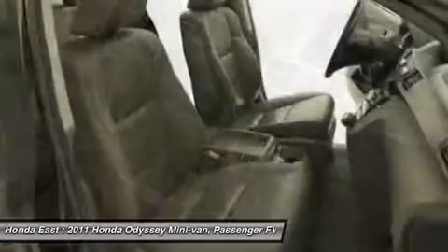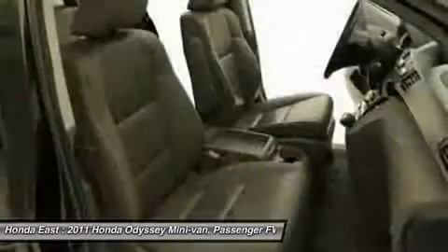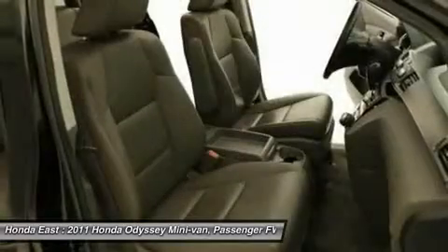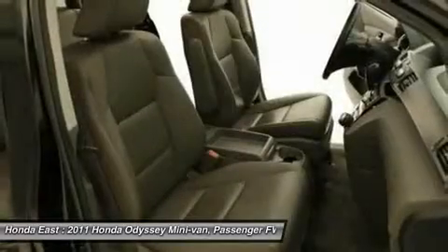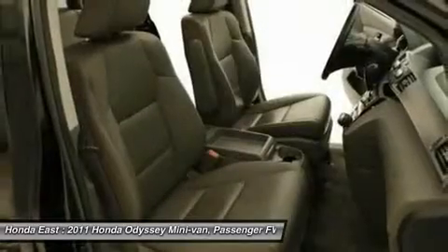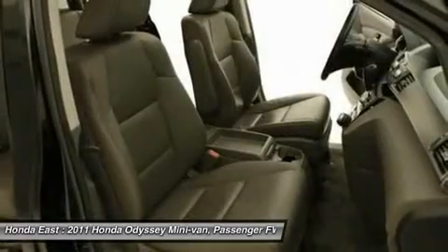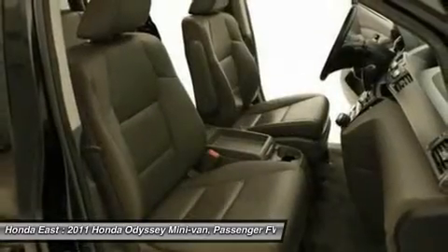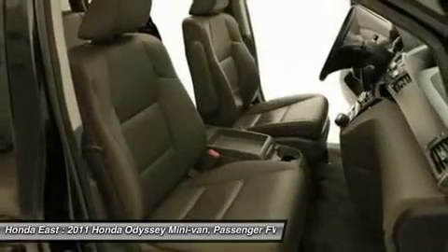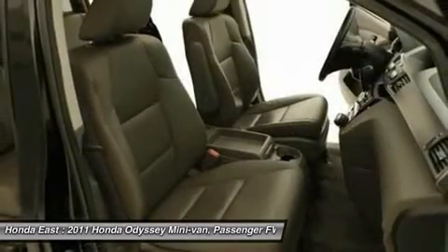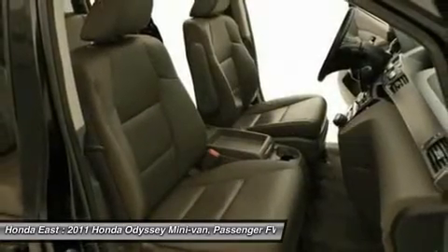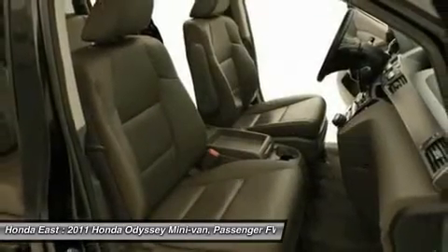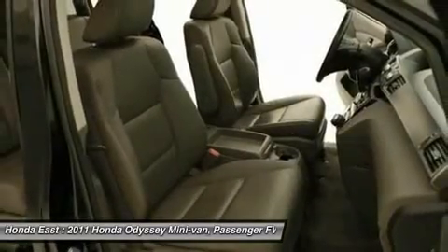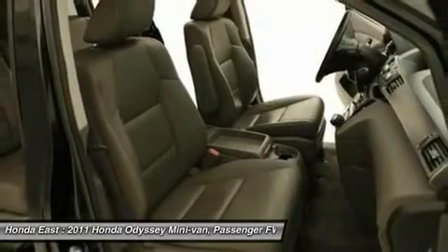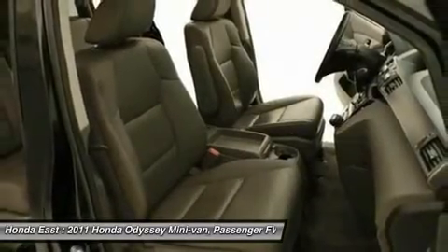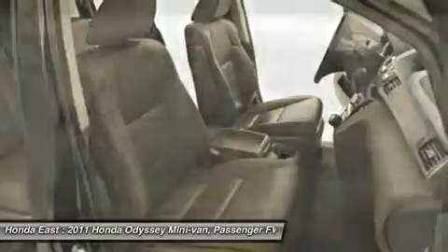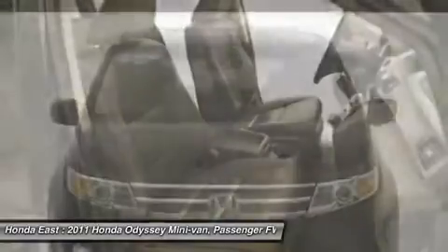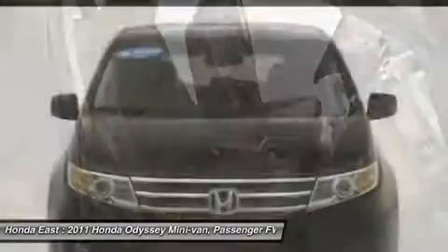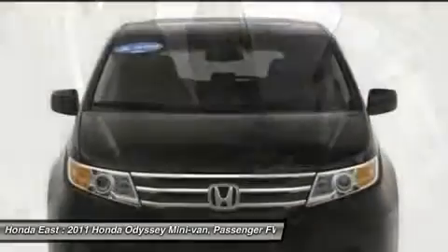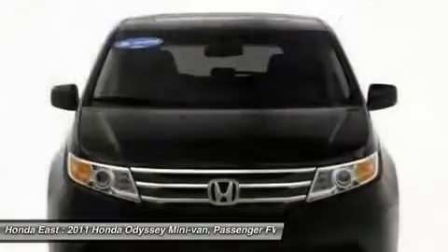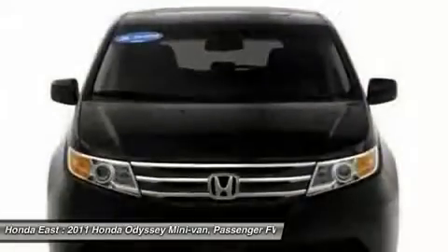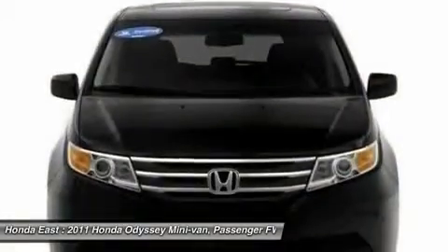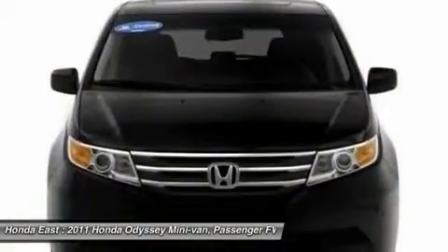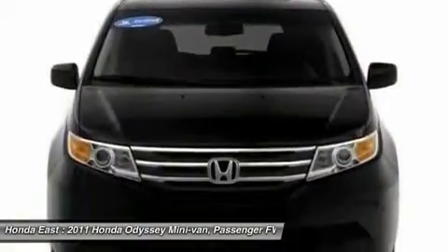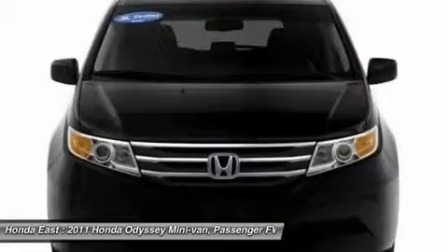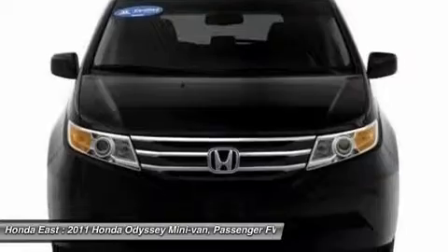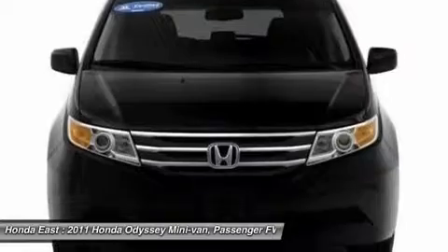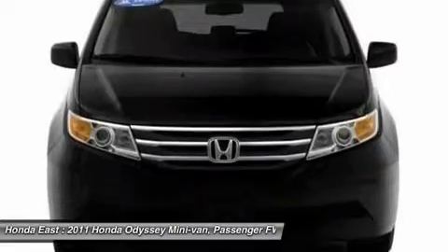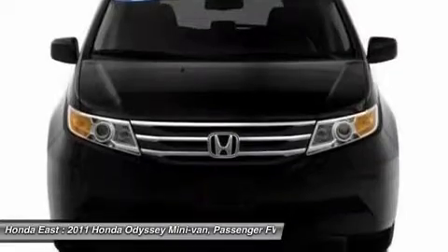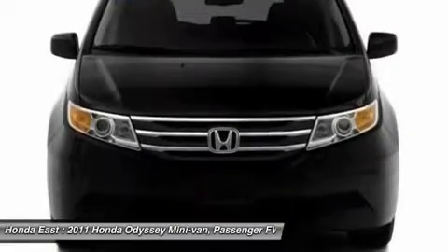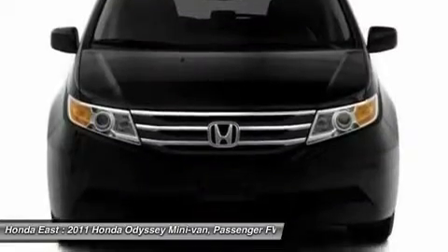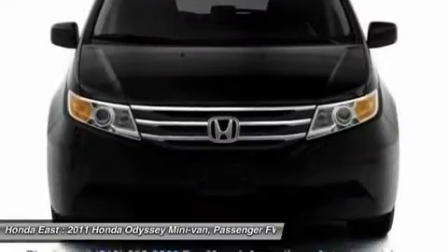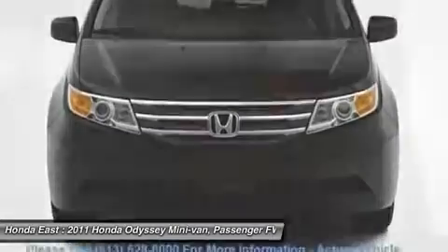Steering Wheel Mounted Audio Controls, Sun Blinds, Traction Control, and XM Radio.